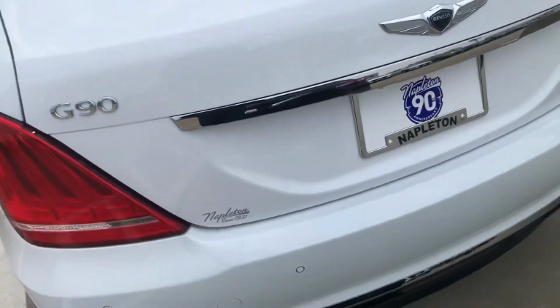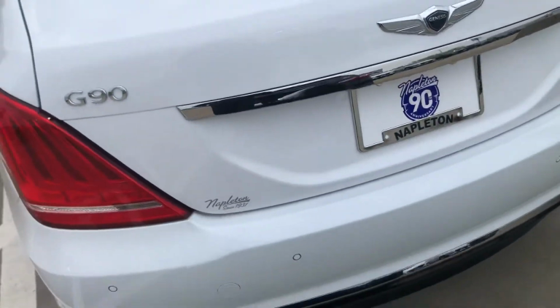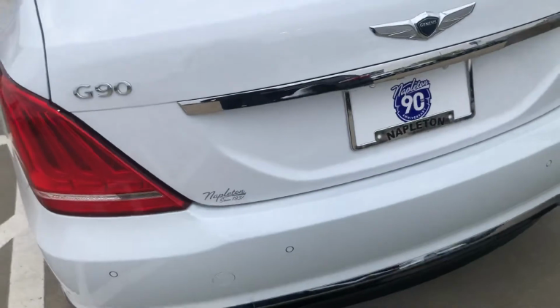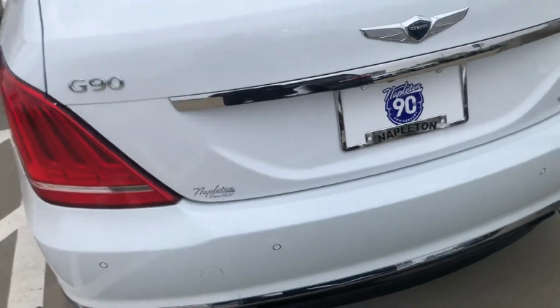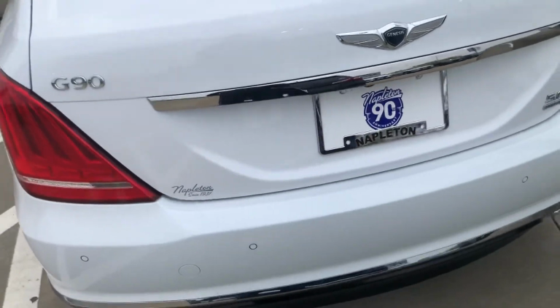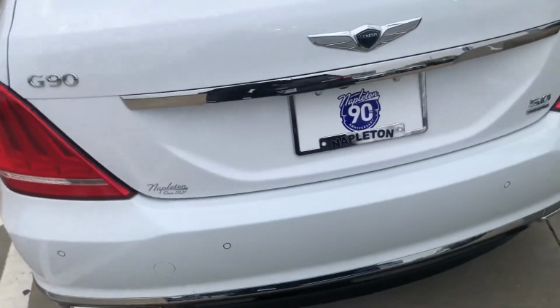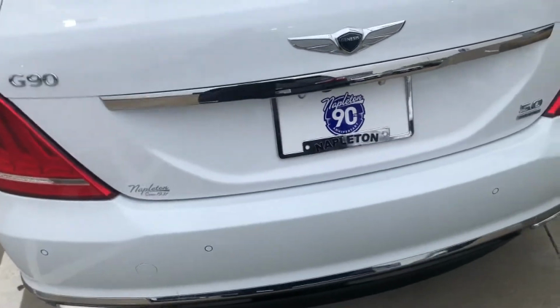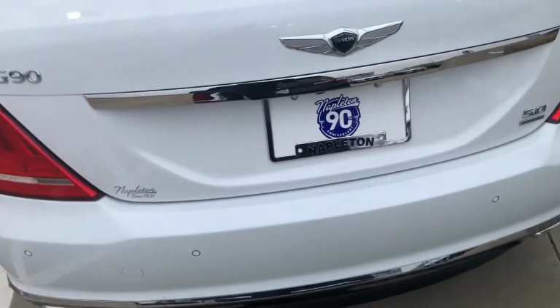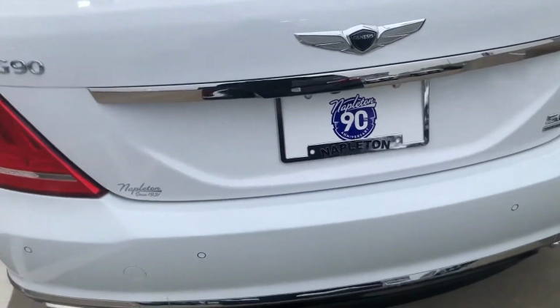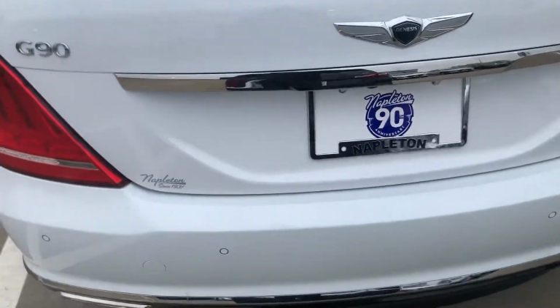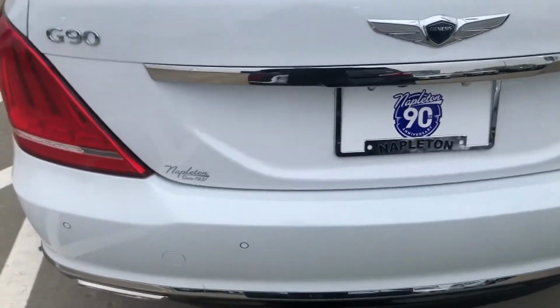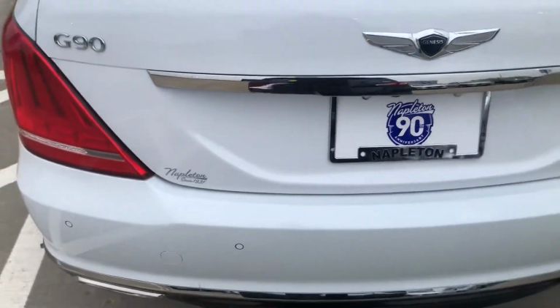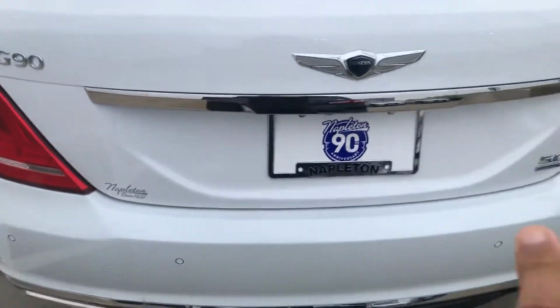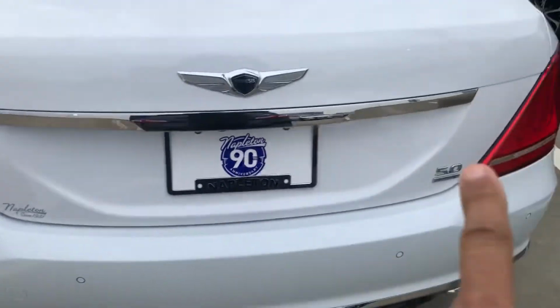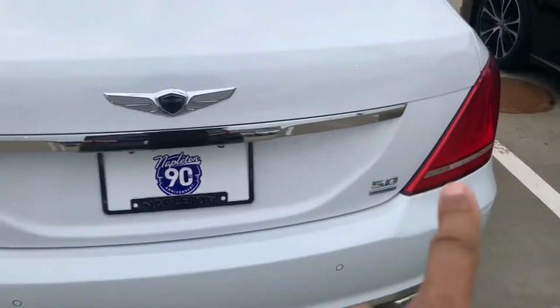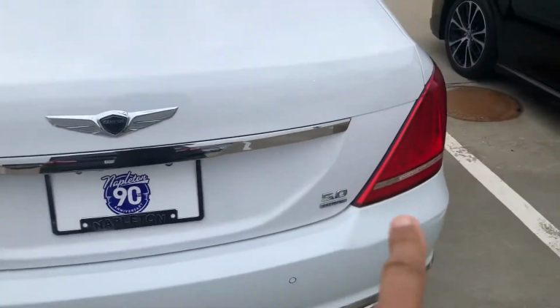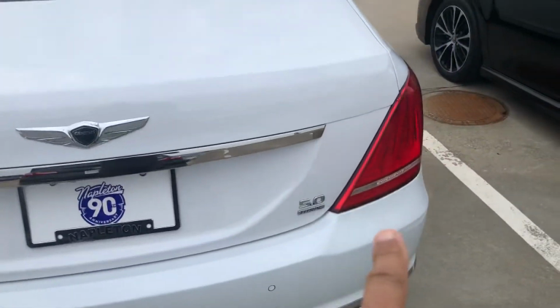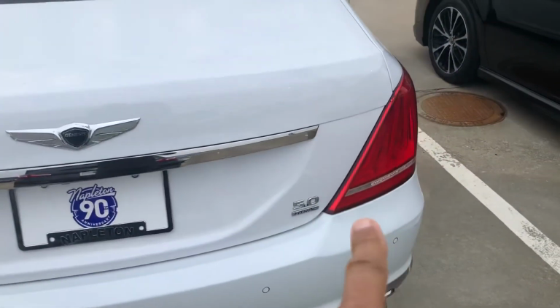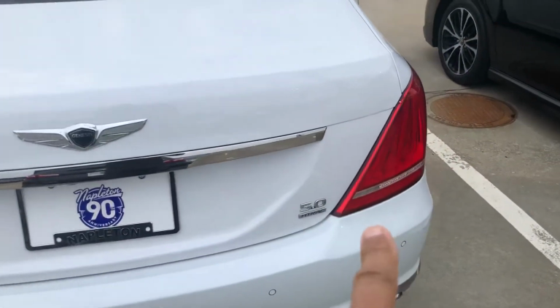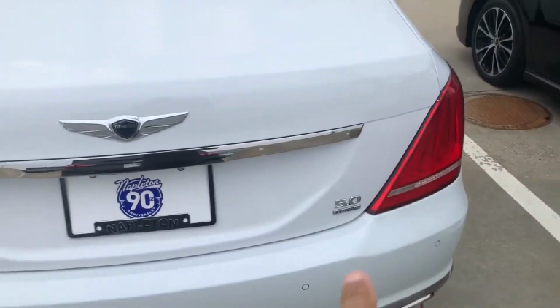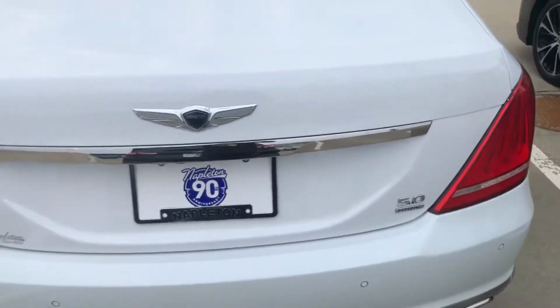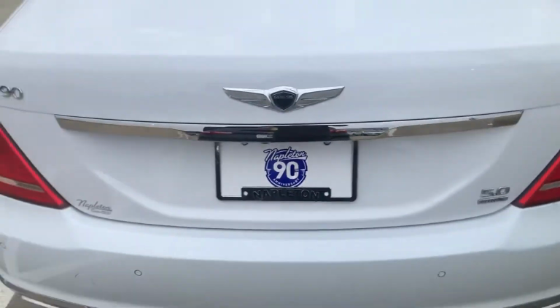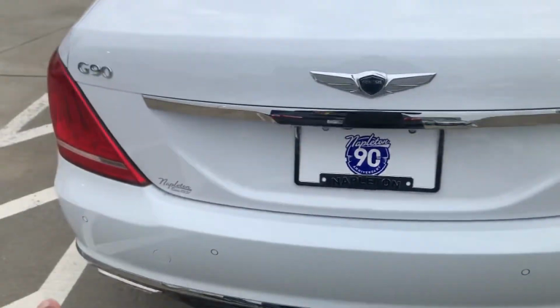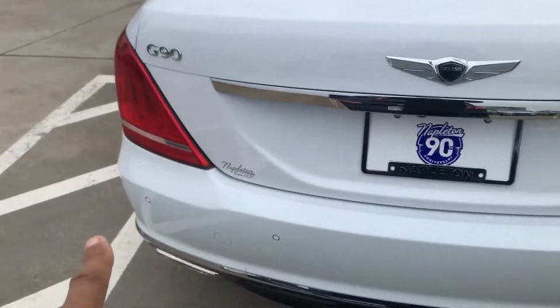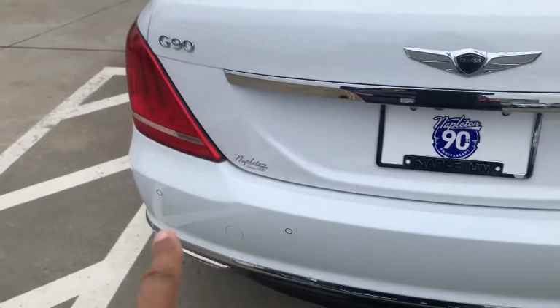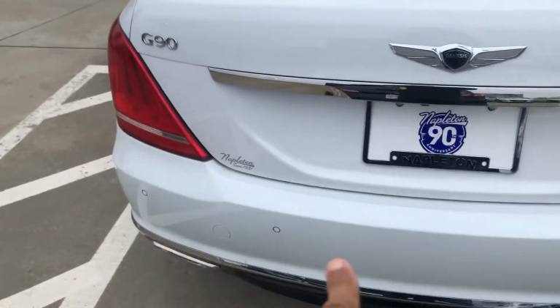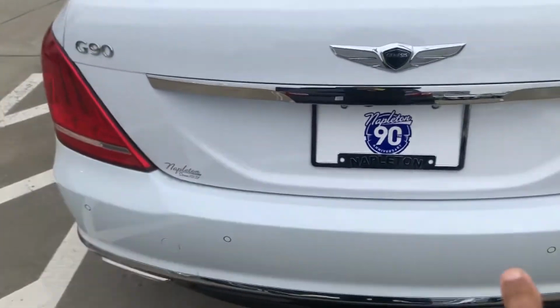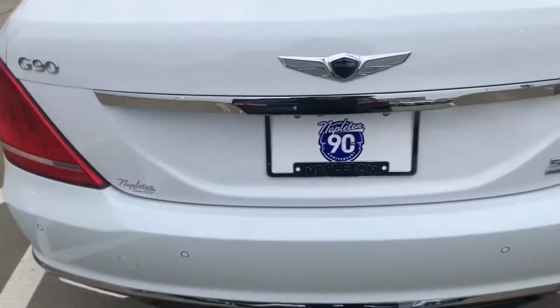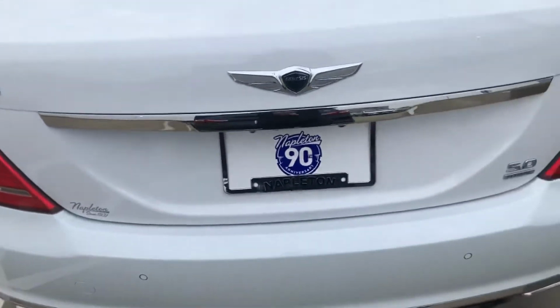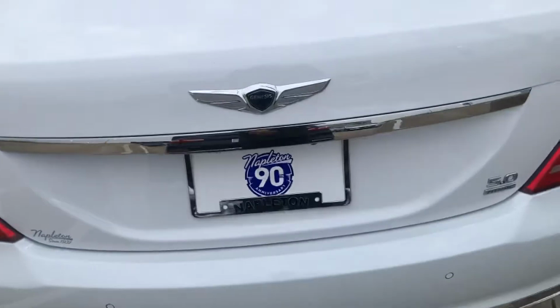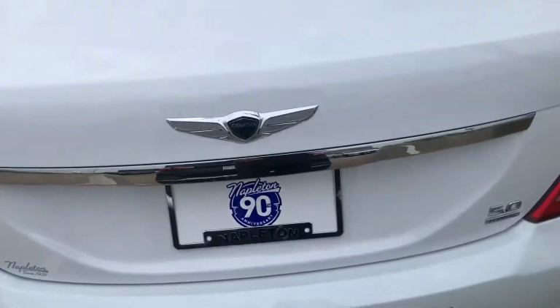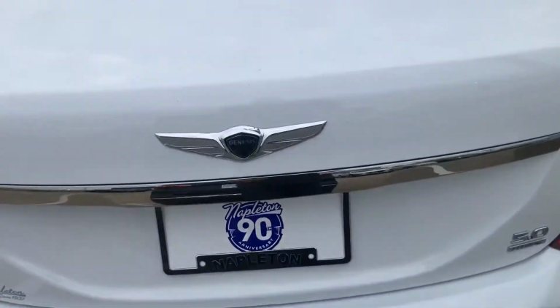This is your rear trunk area, of course. It's got the five-liter H-track all-wheel drive and your parking sensors.